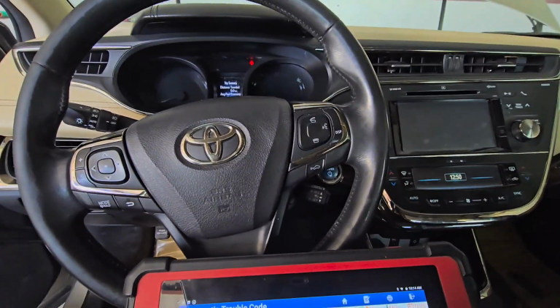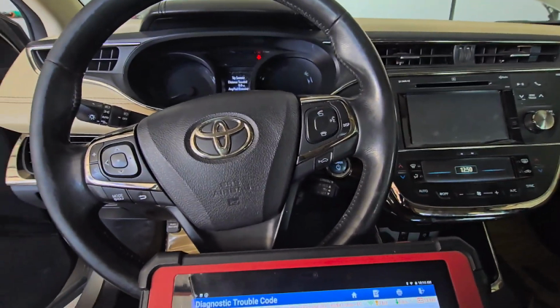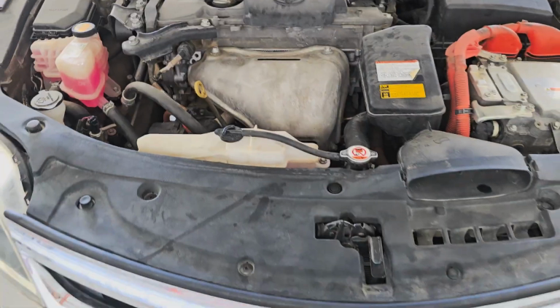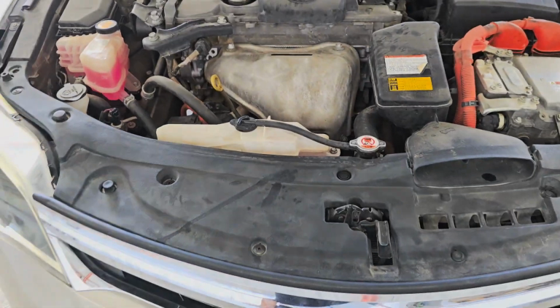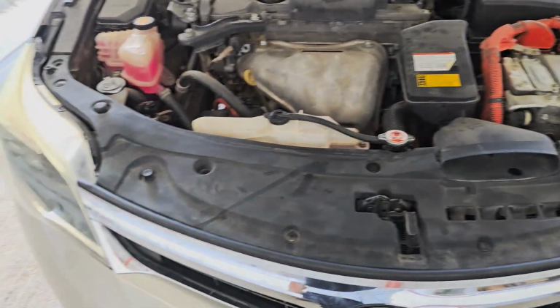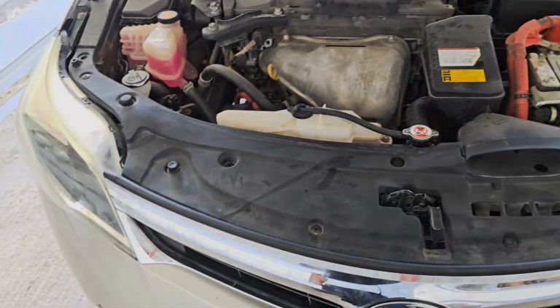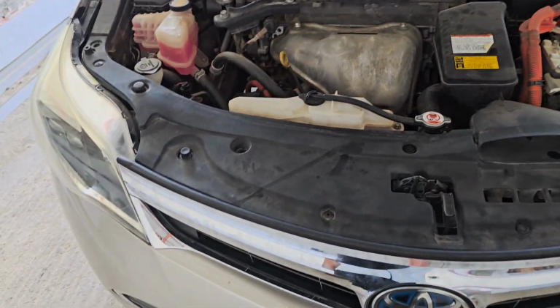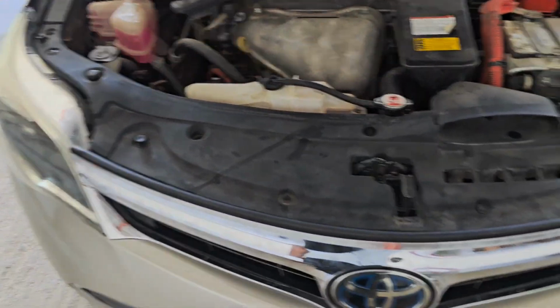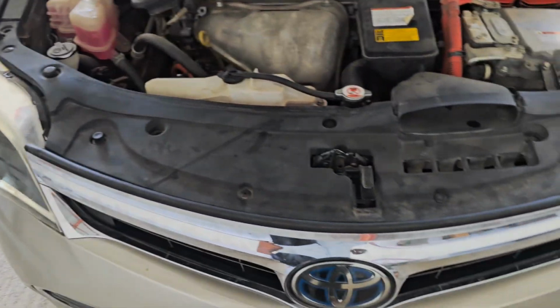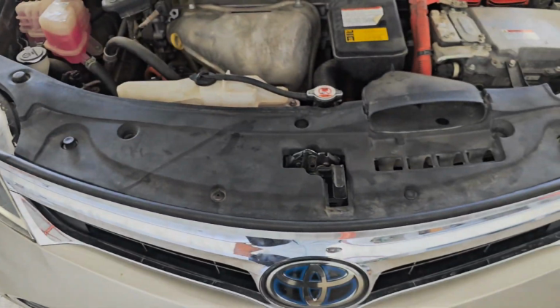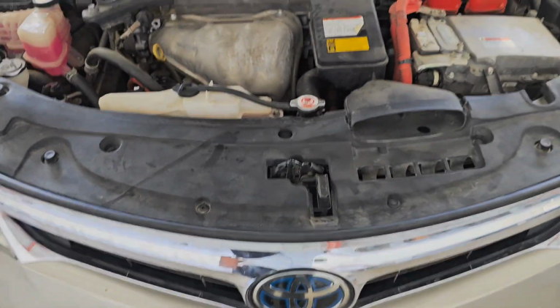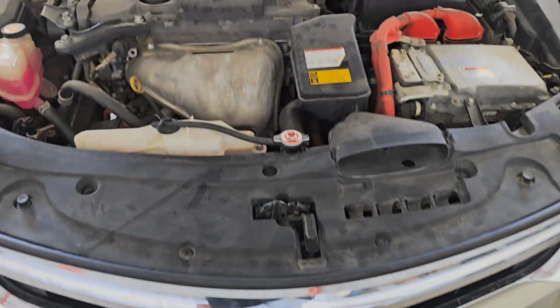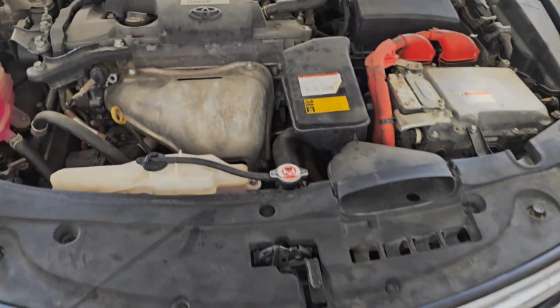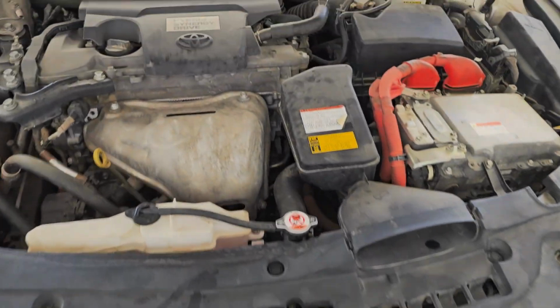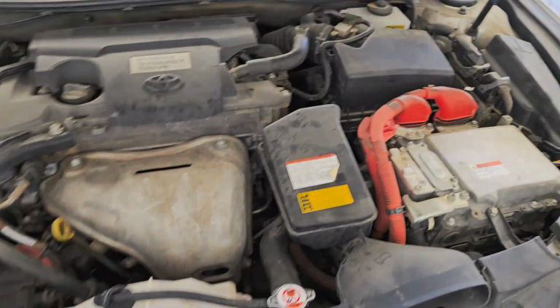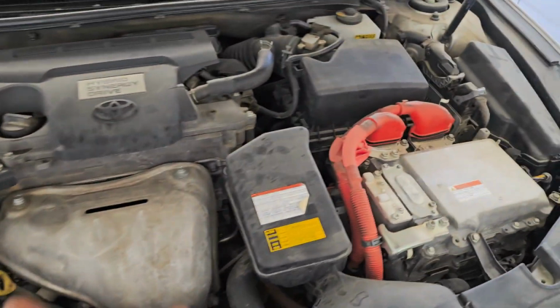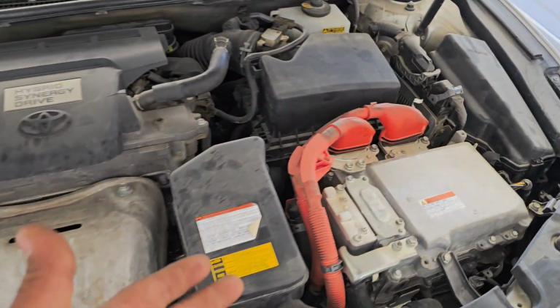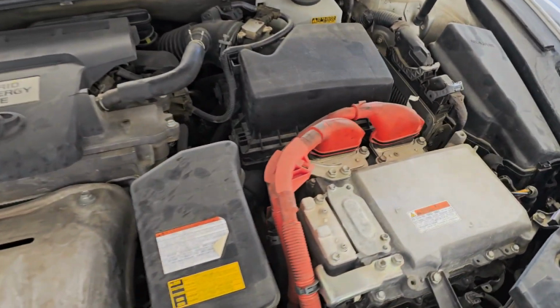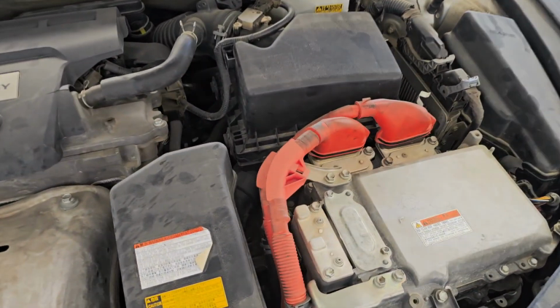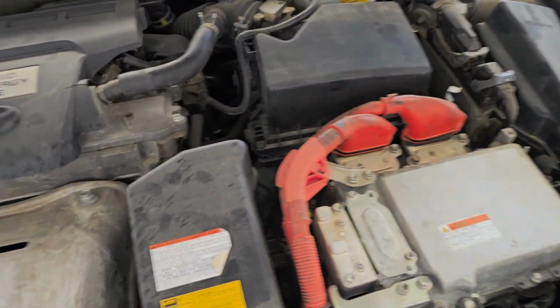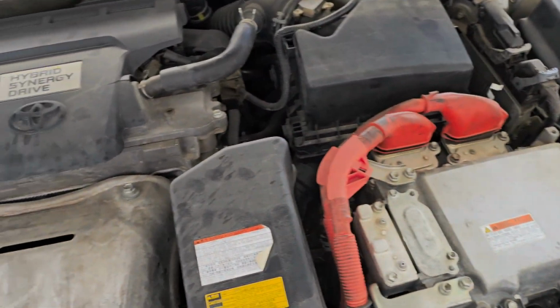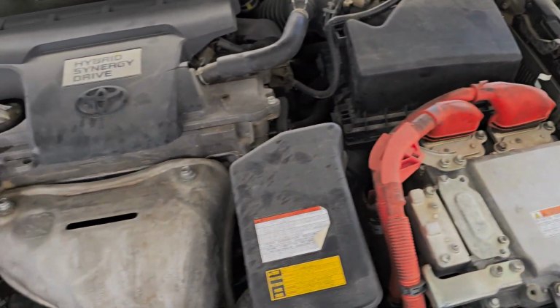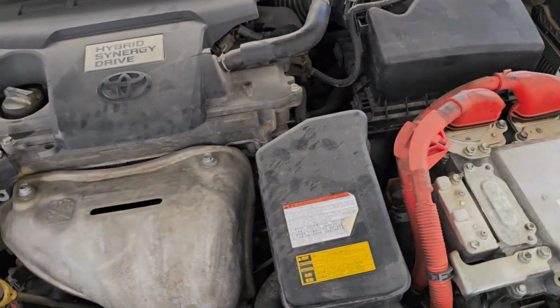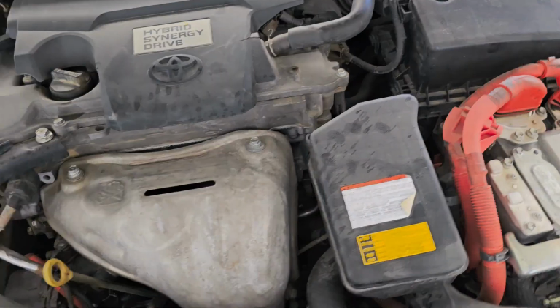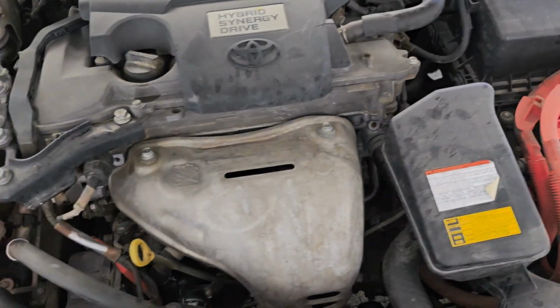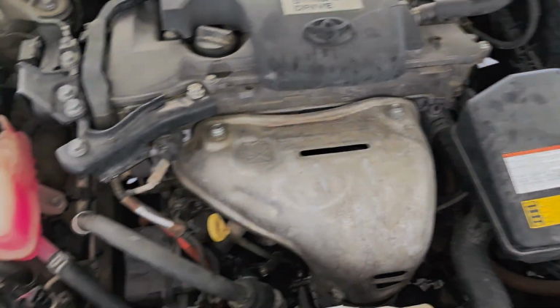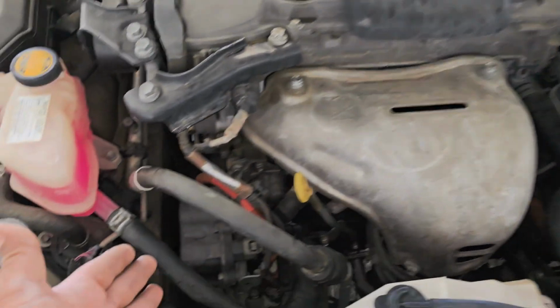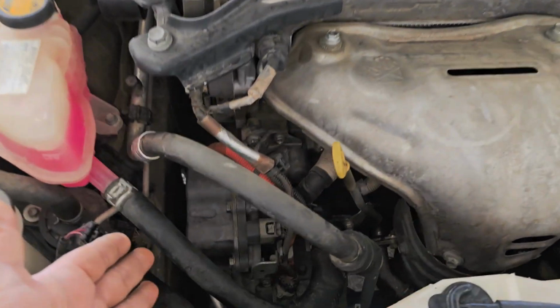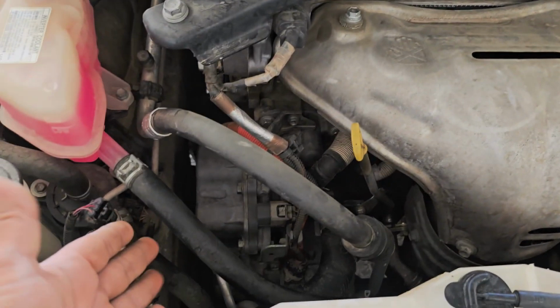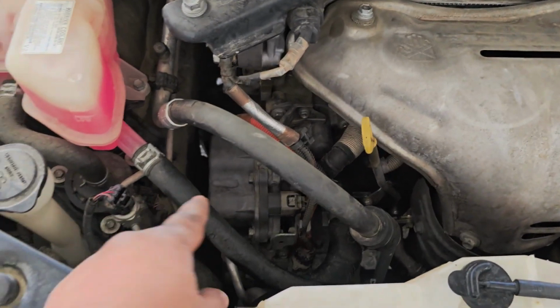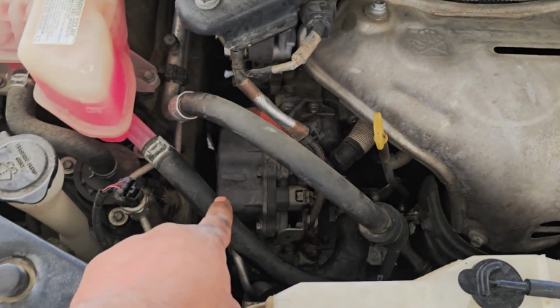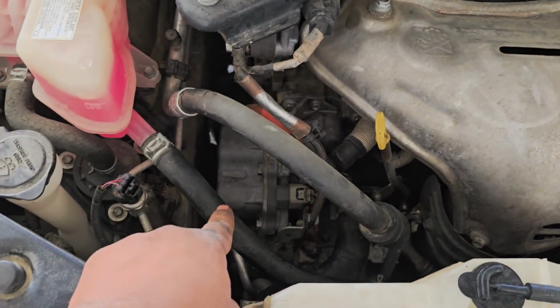Our car is the Toyota Avalon. It has an electric converter and a water pump. Let's go to the system and check it out.